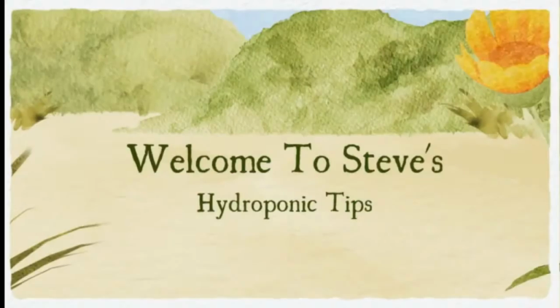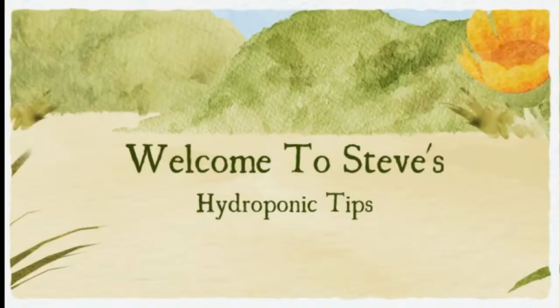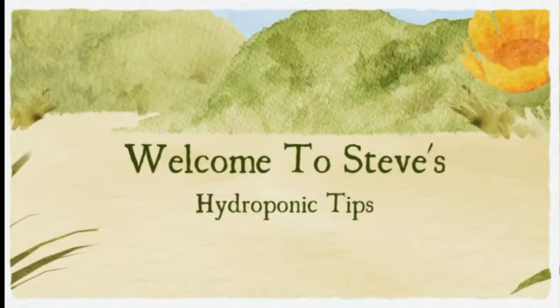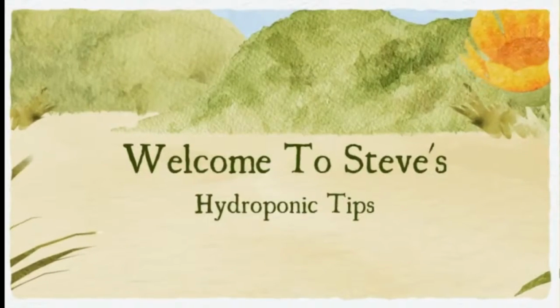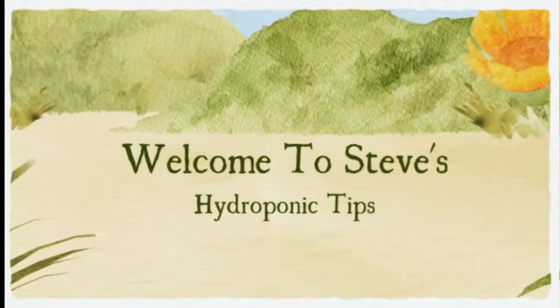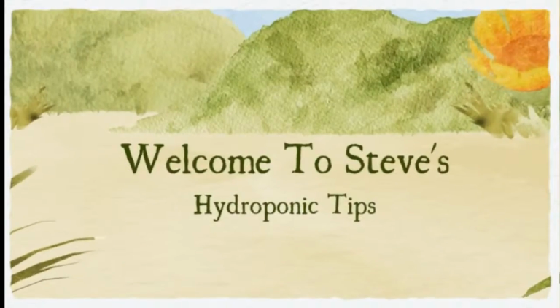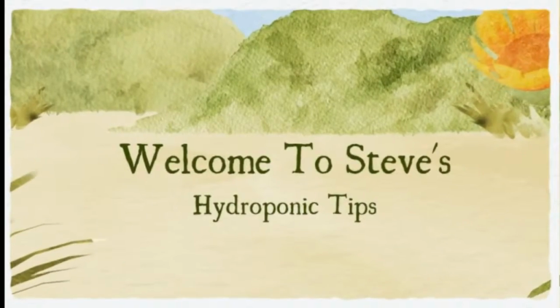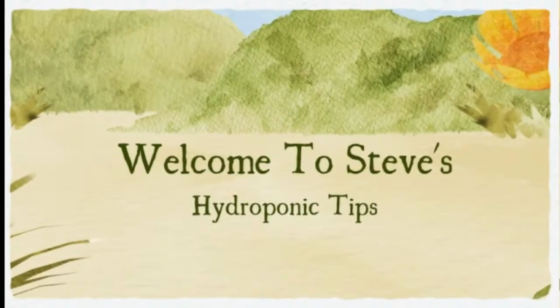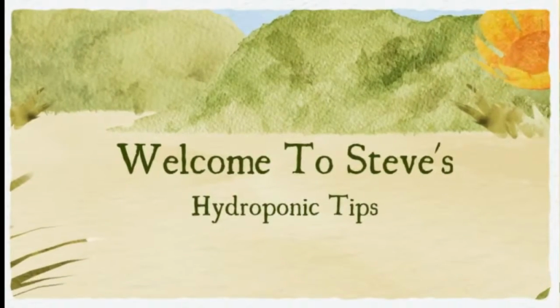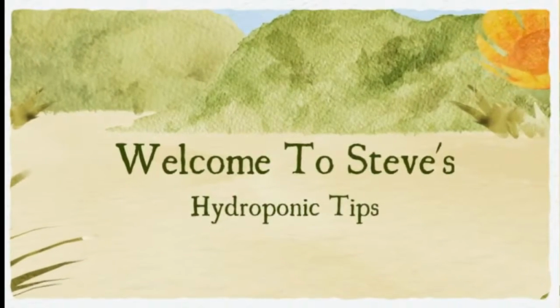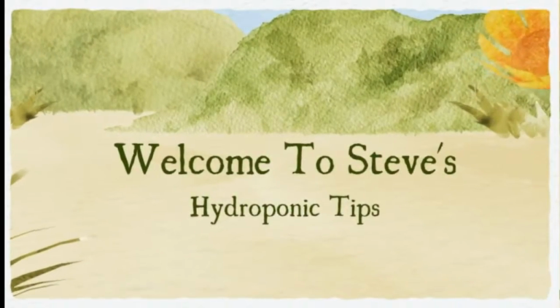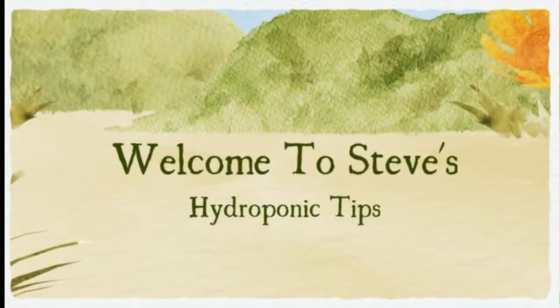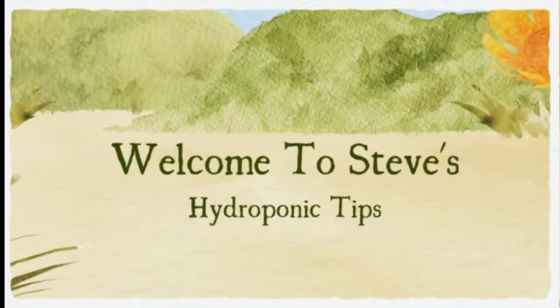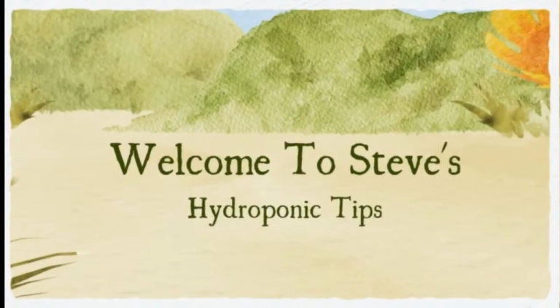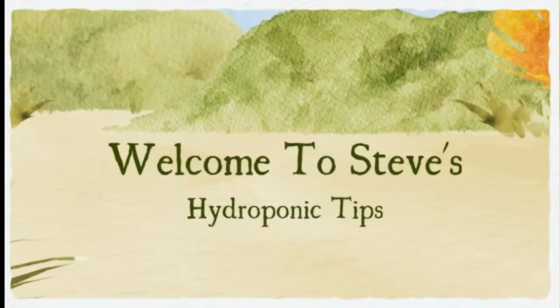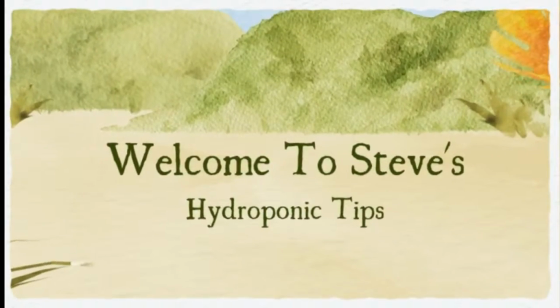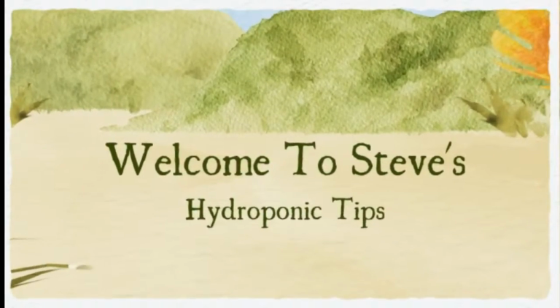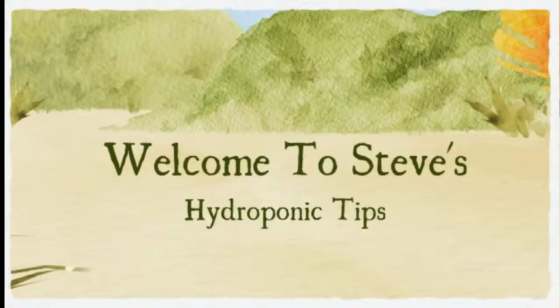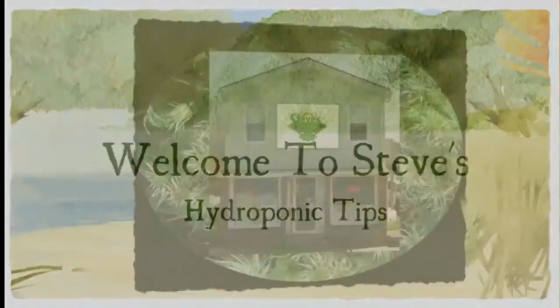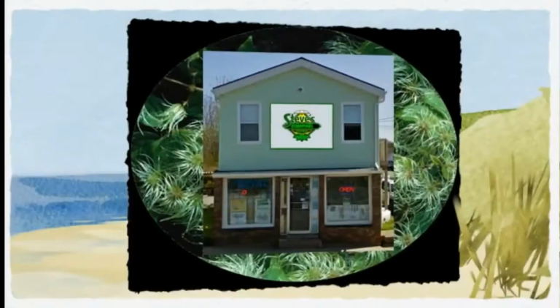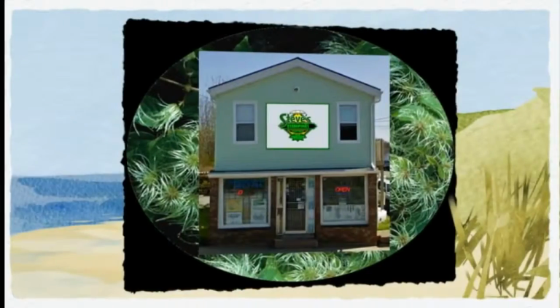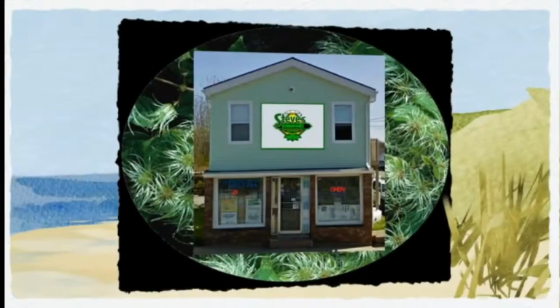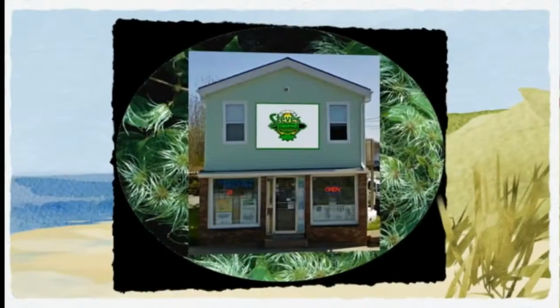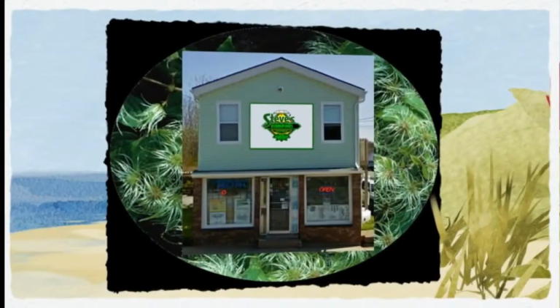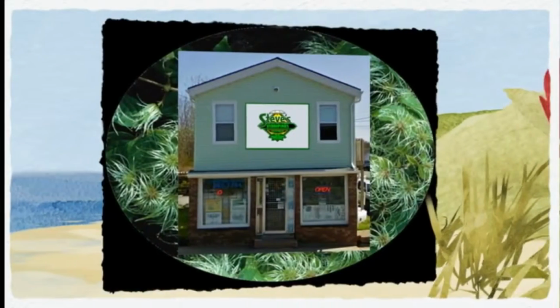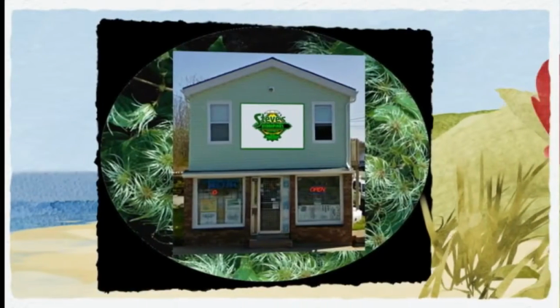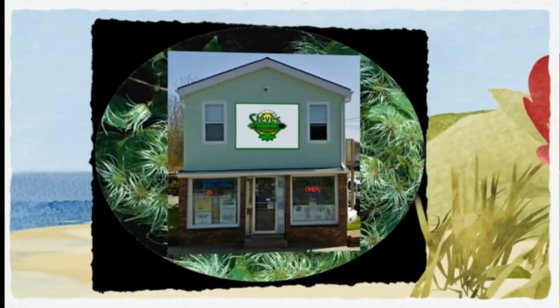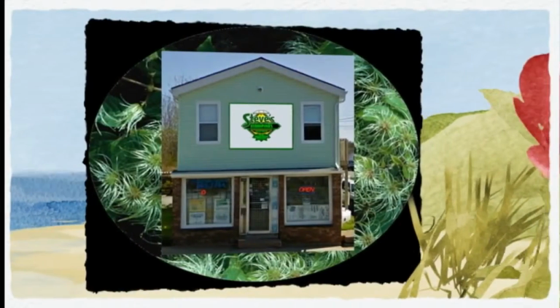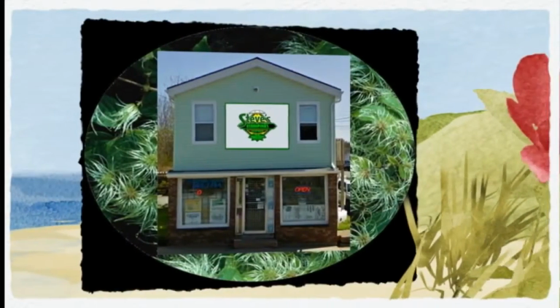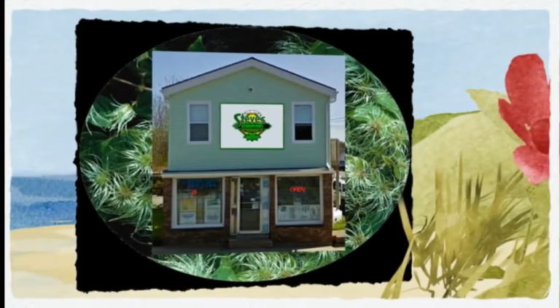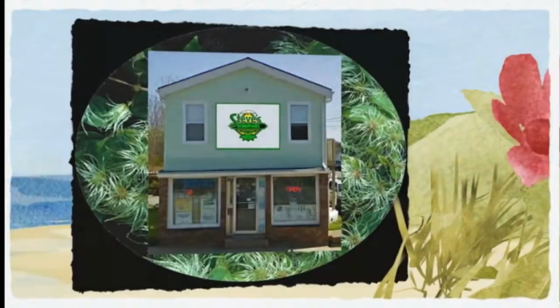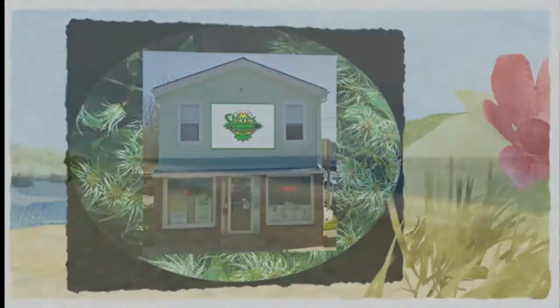Welcome to Steve's hydroponic tips. Fulvic acids, also known as humates, play a vital role in your garden.